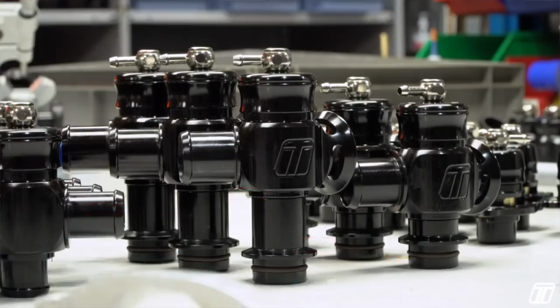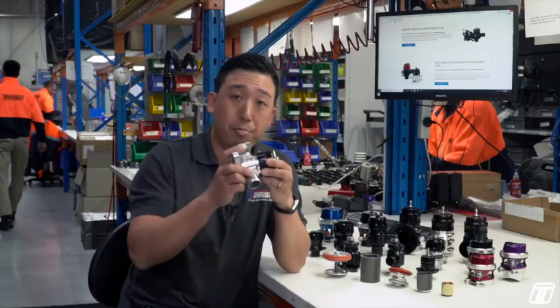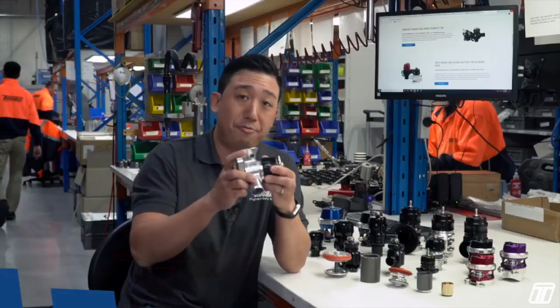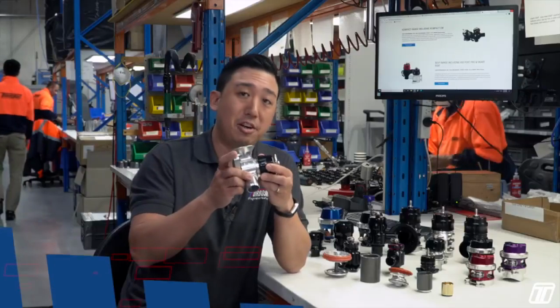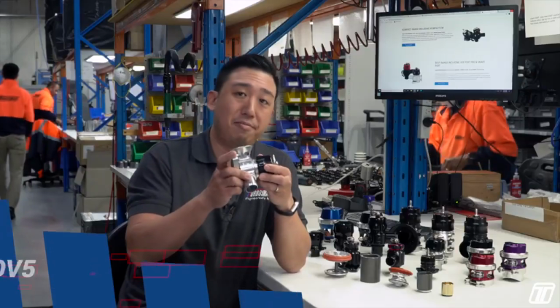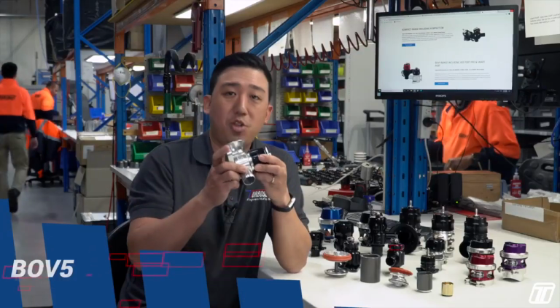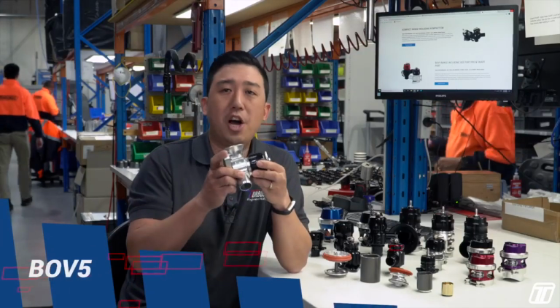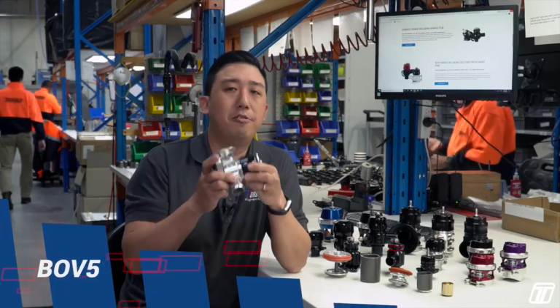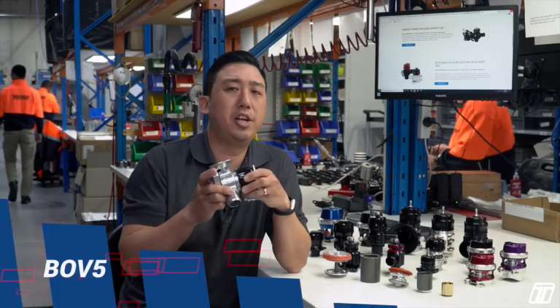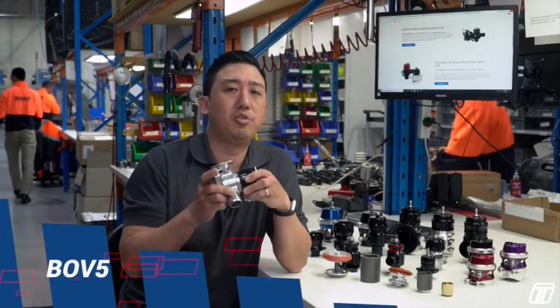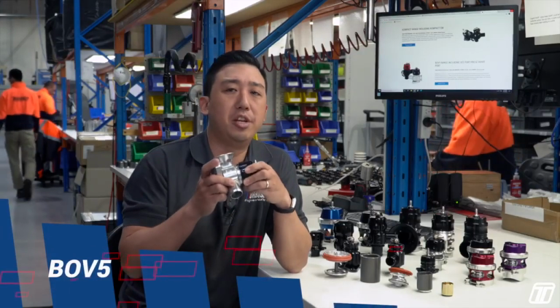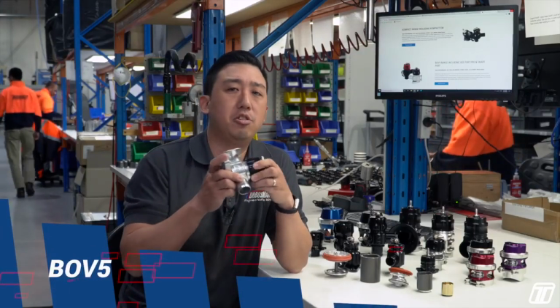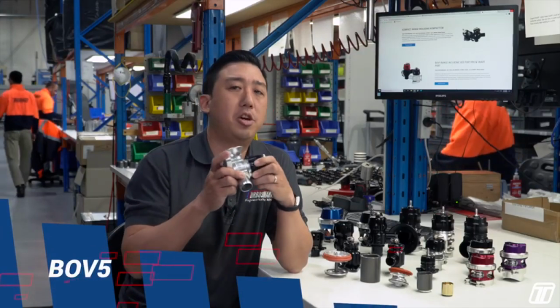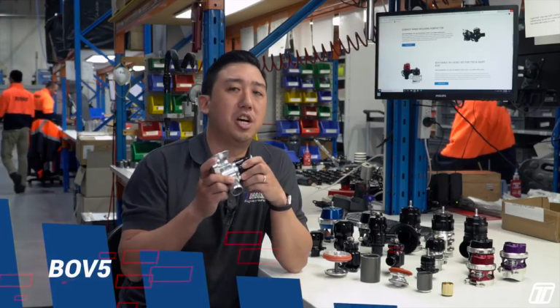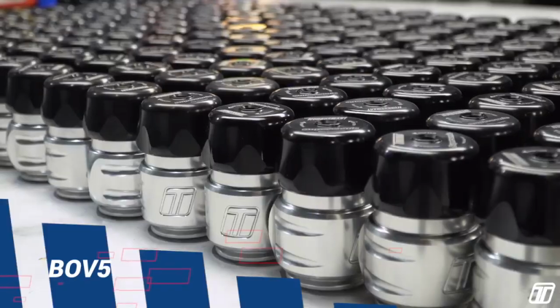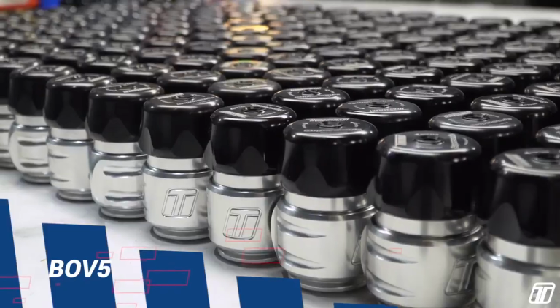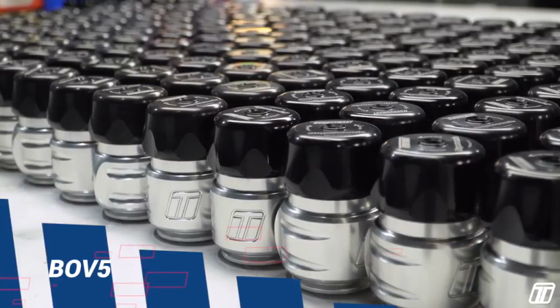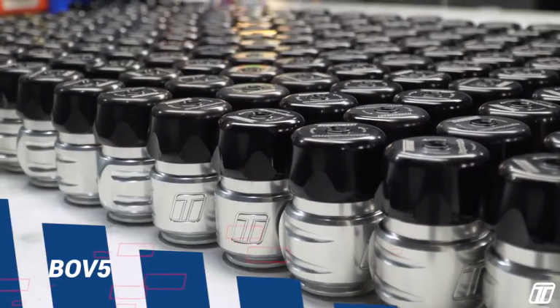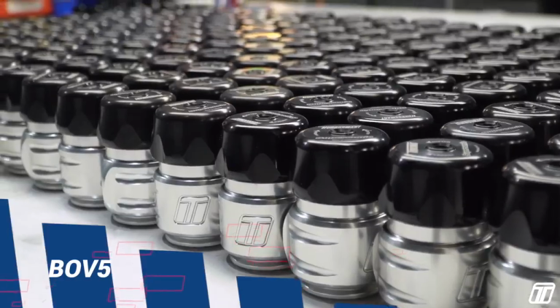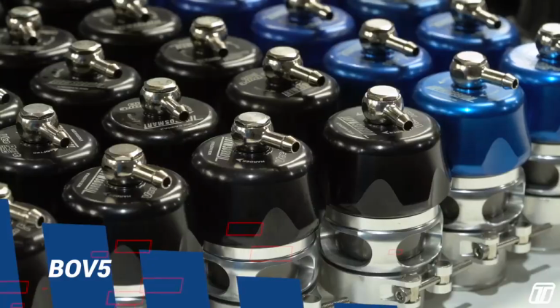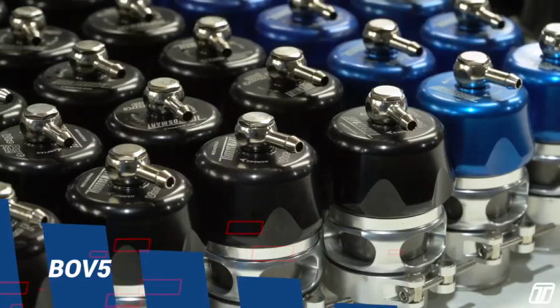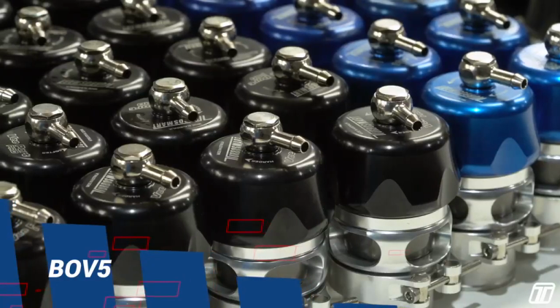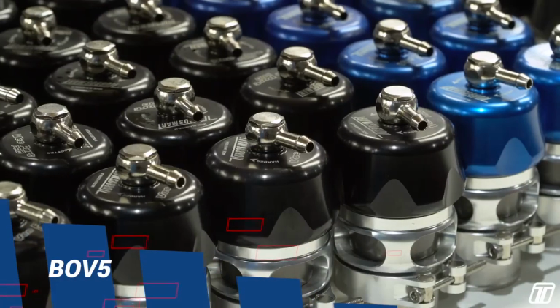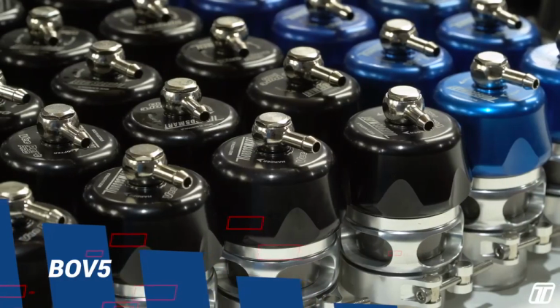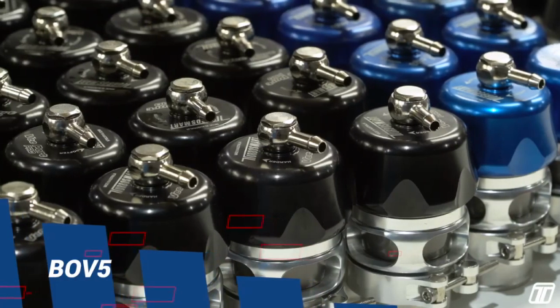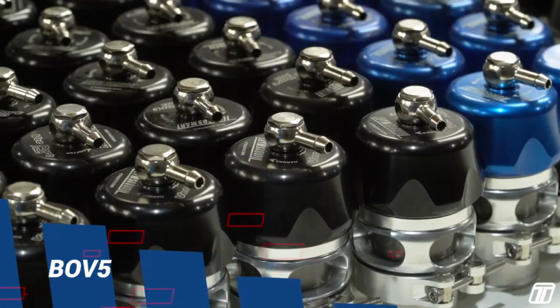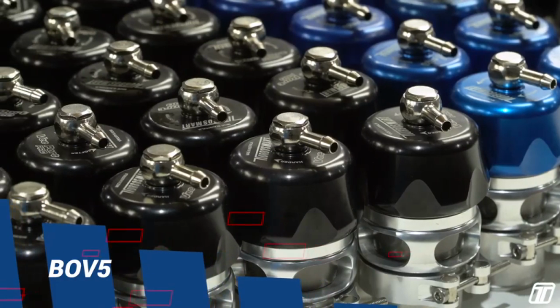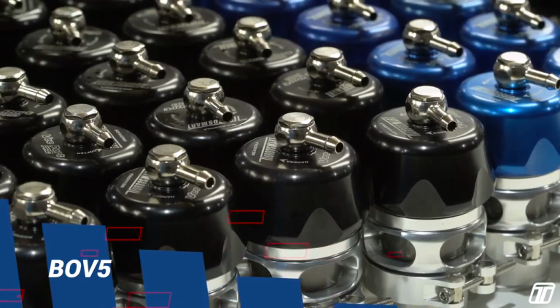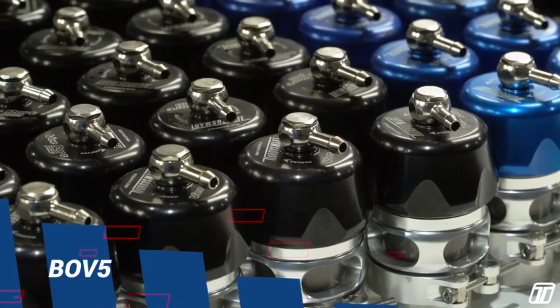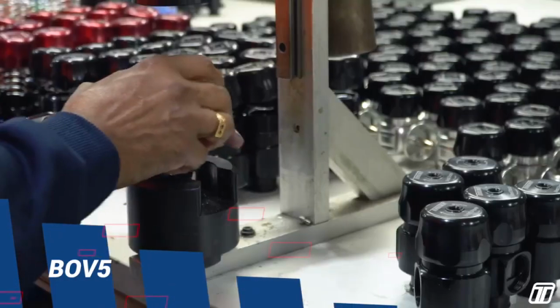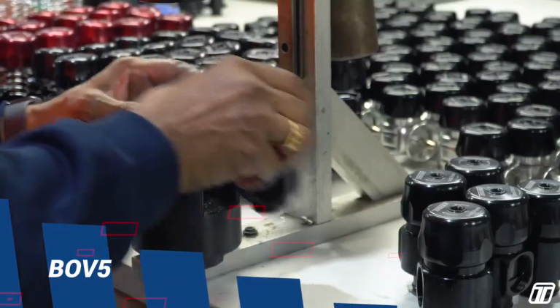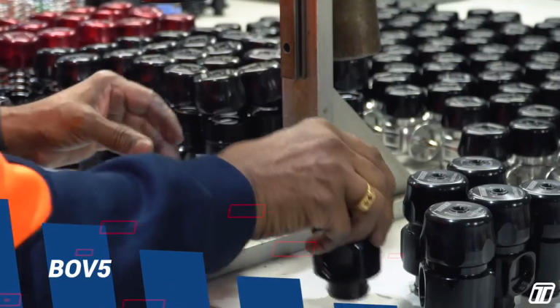BOV 5 — ideal for engines where the turbocharger has been upgraded and the engine has a target of upwards of 600 horsepower.